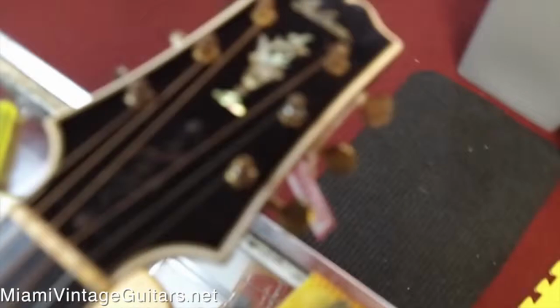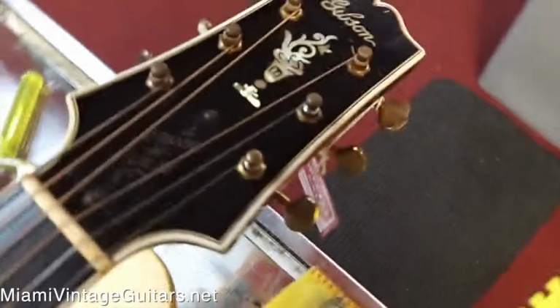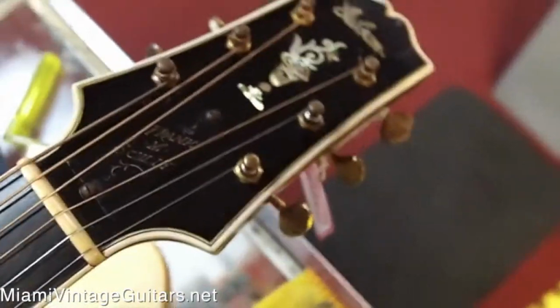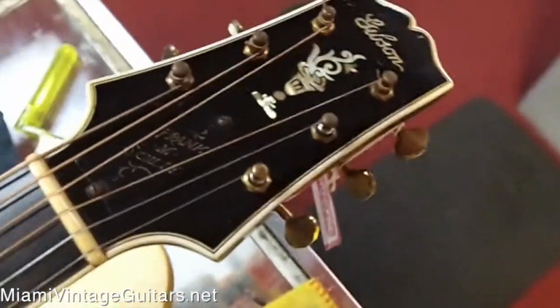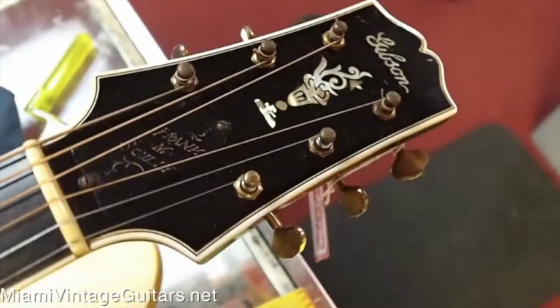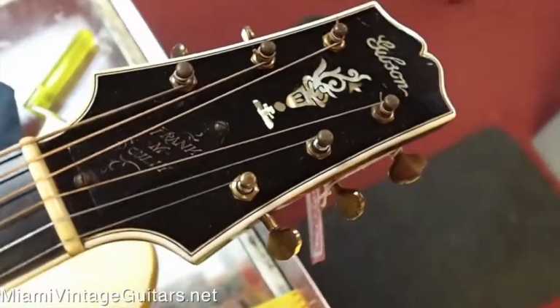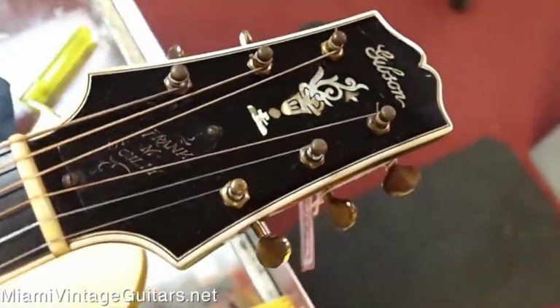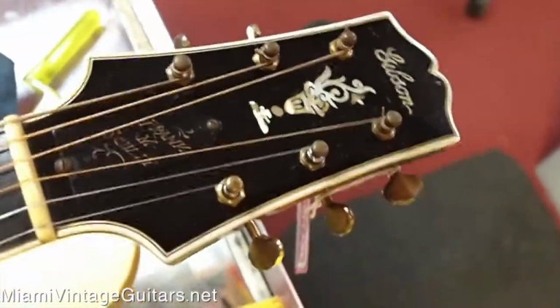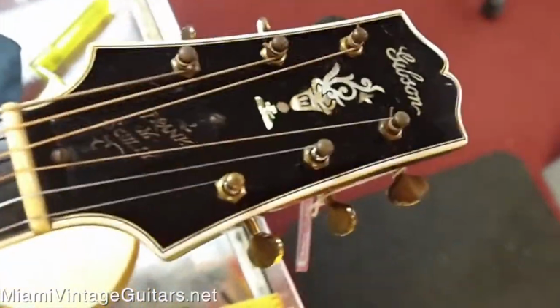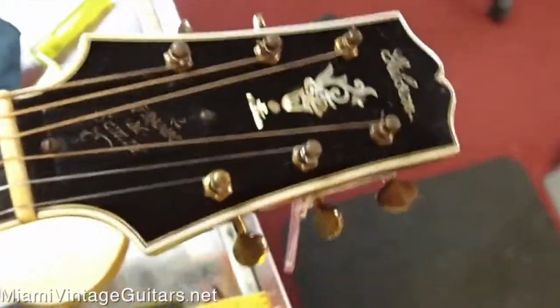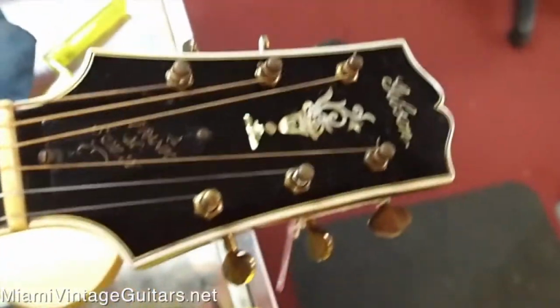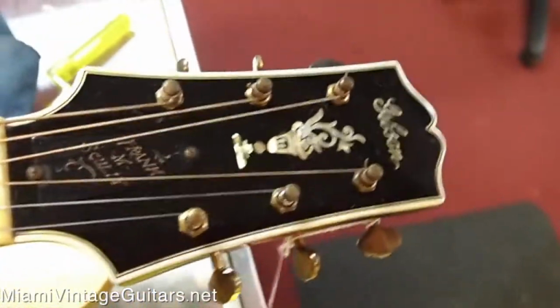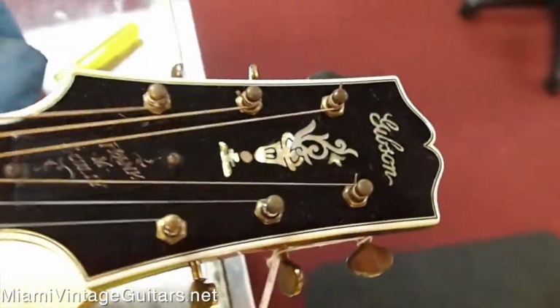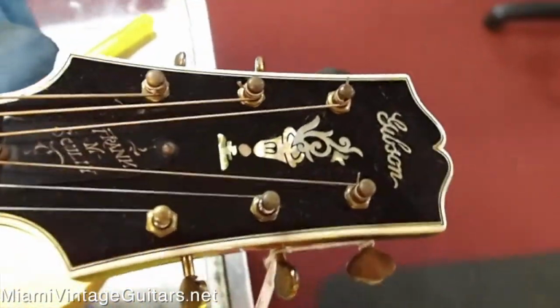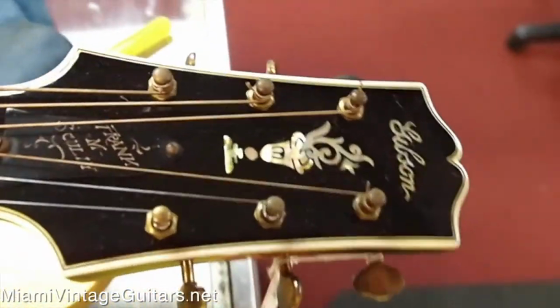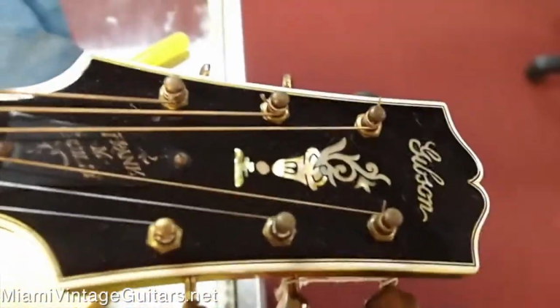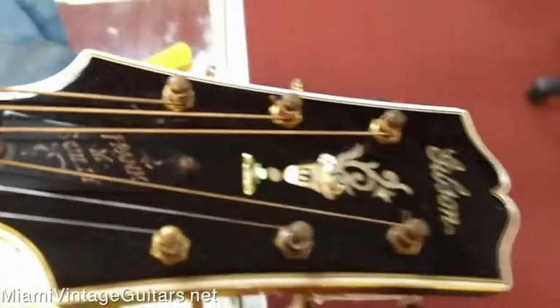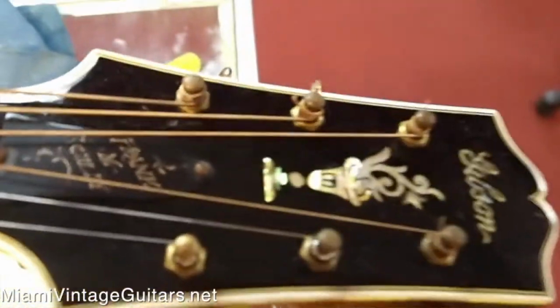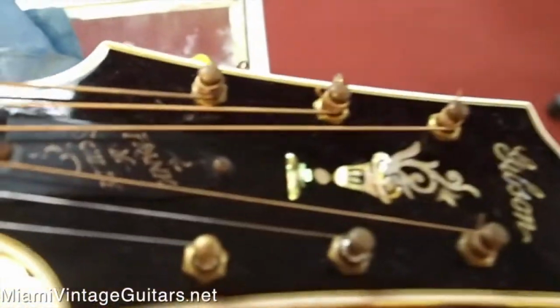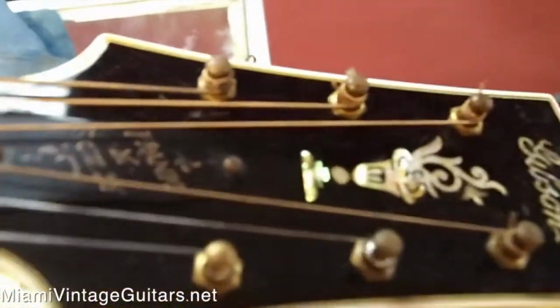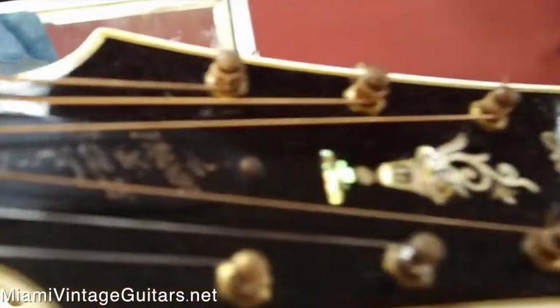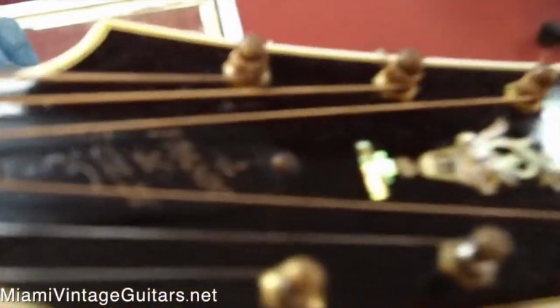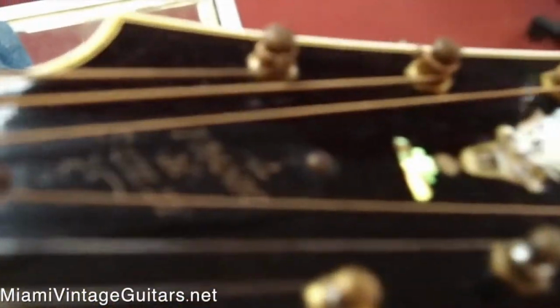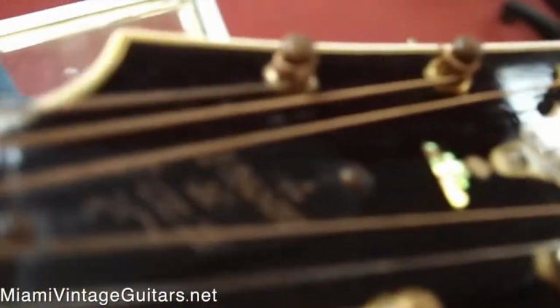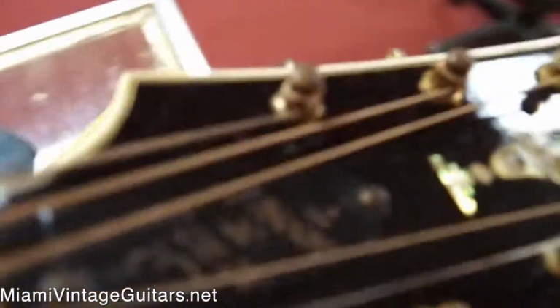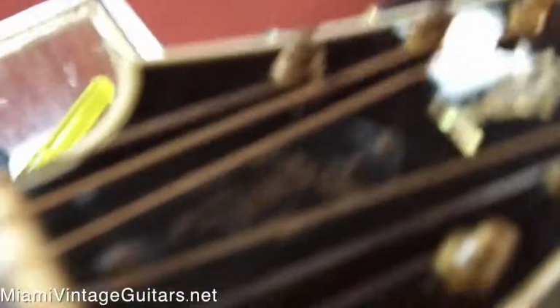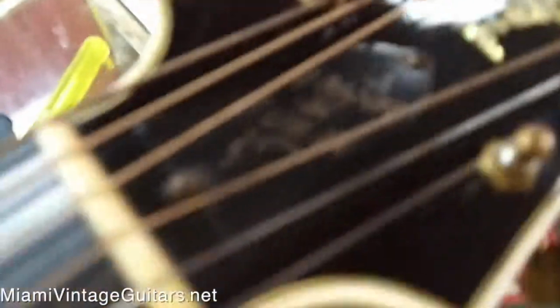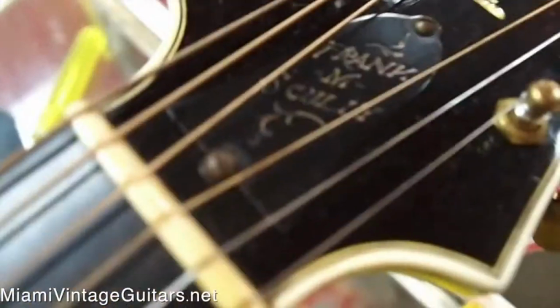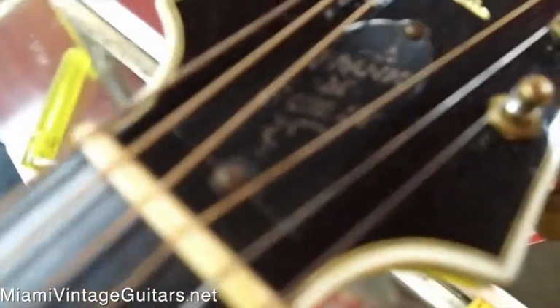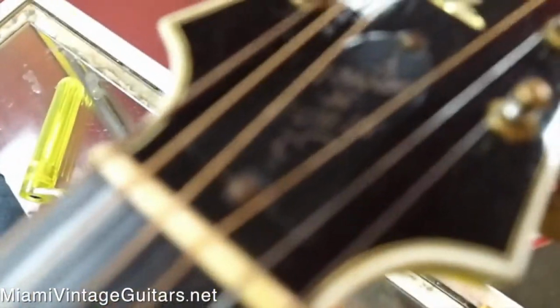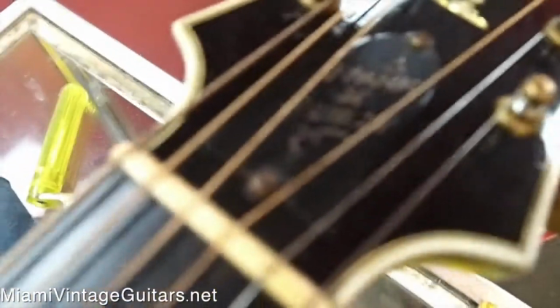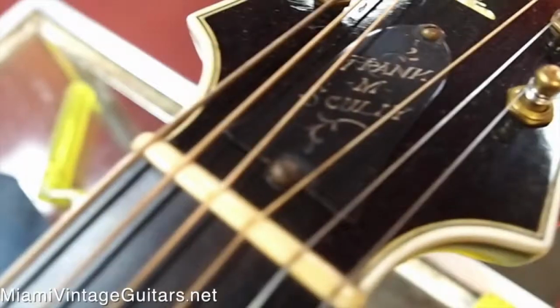So let's hear the acoustics of this guitar and just hear how it sounds. This is really neat.